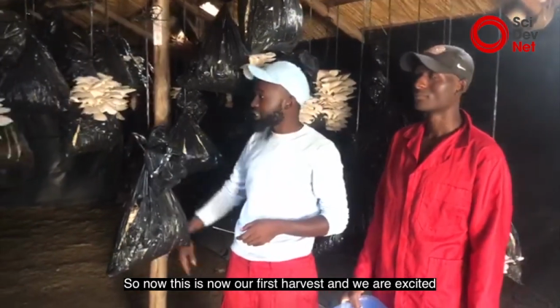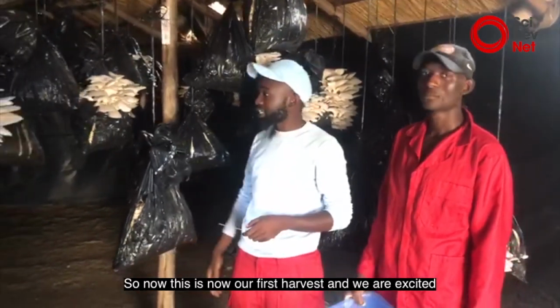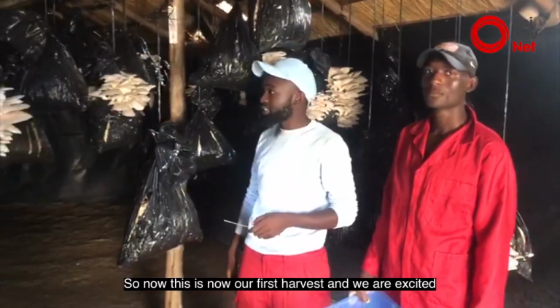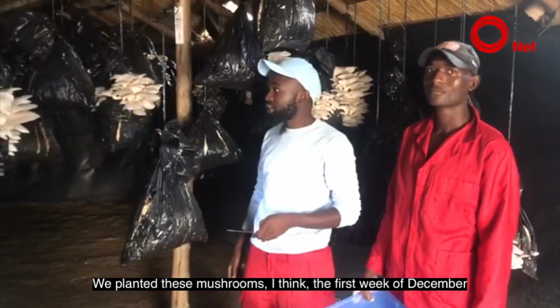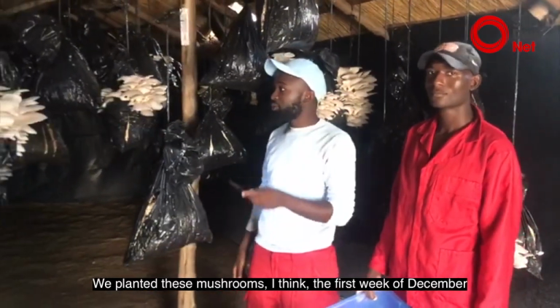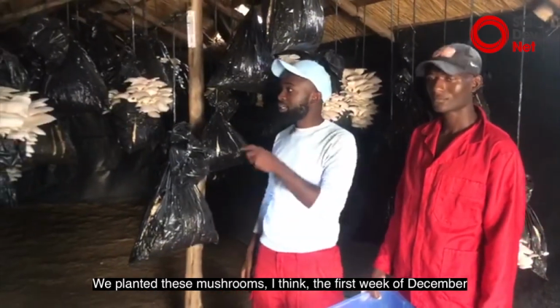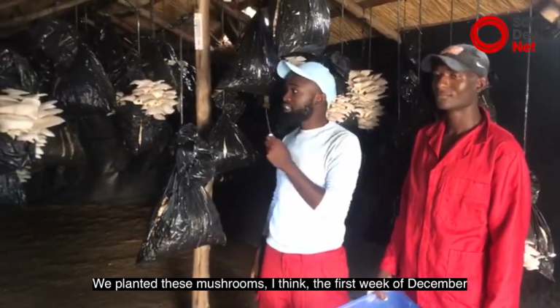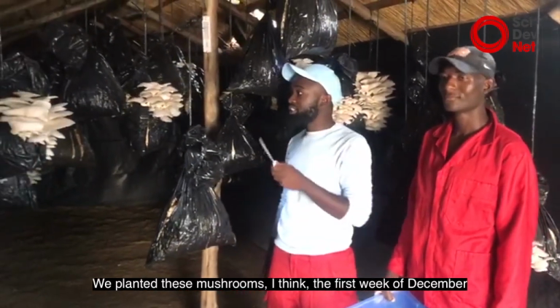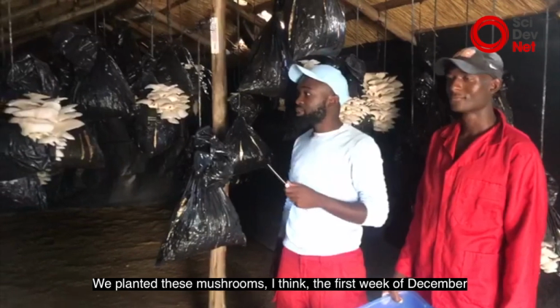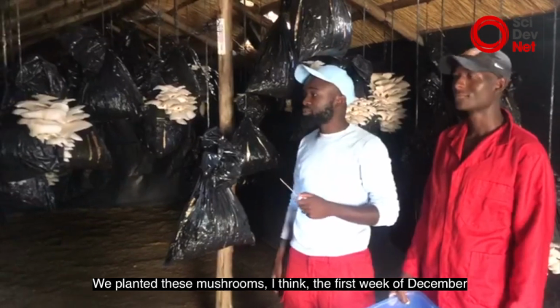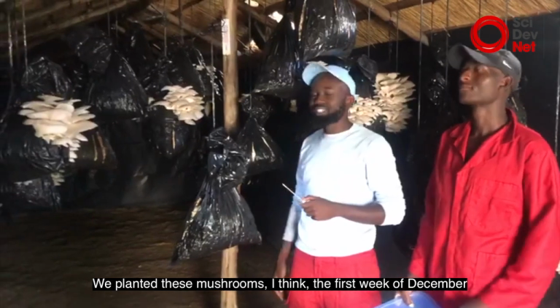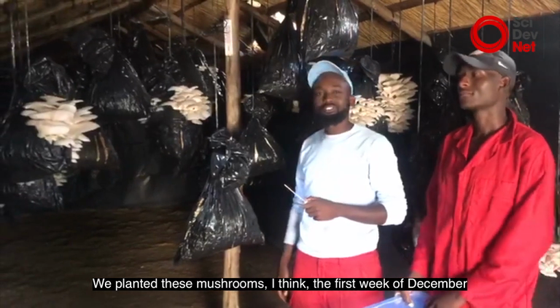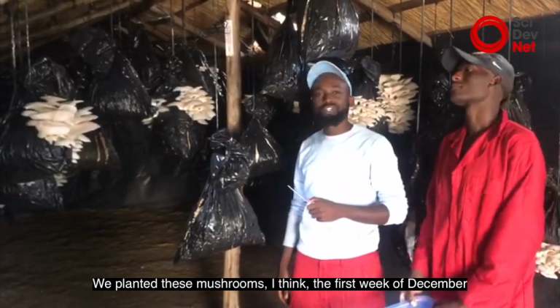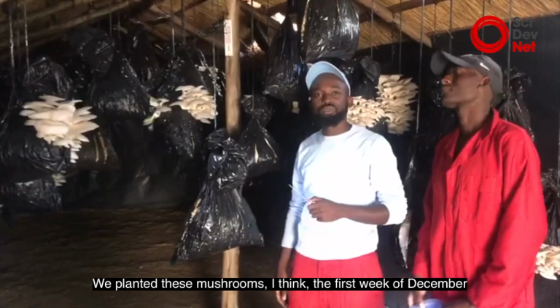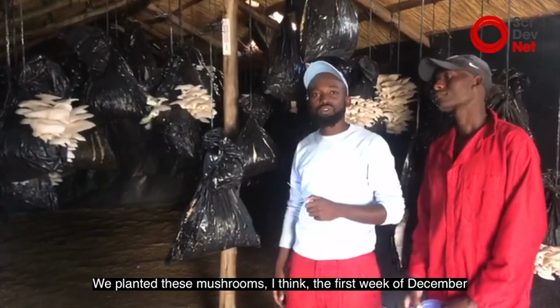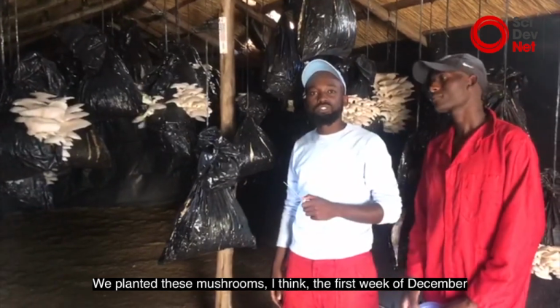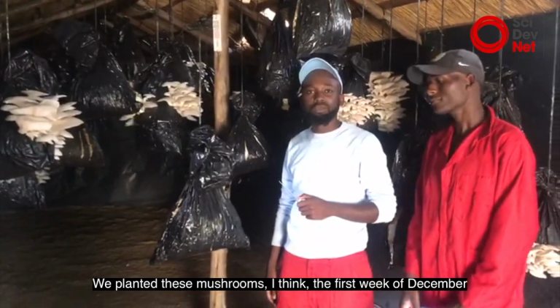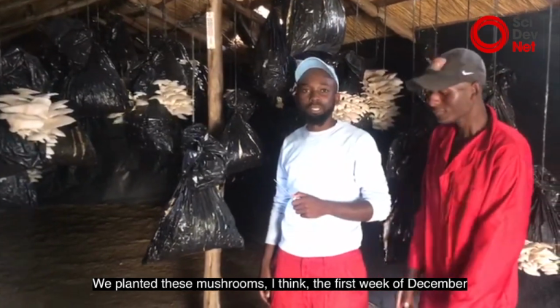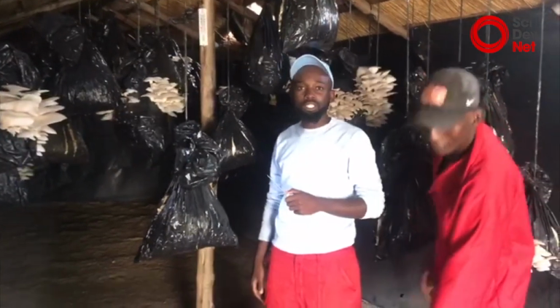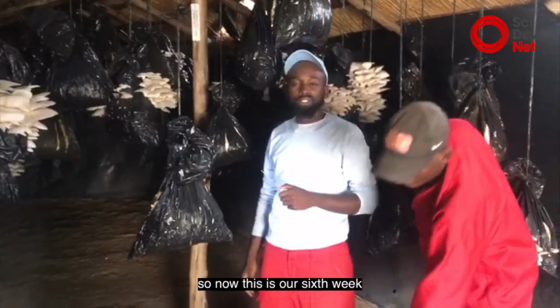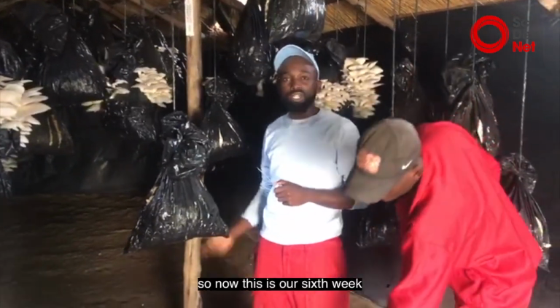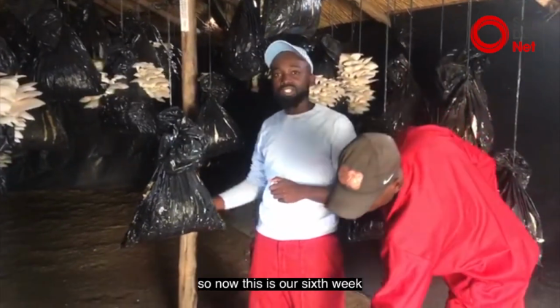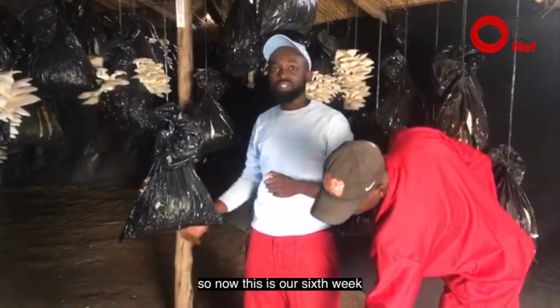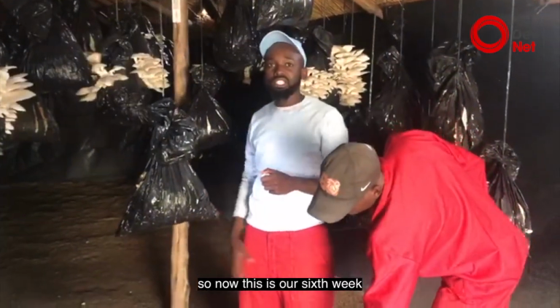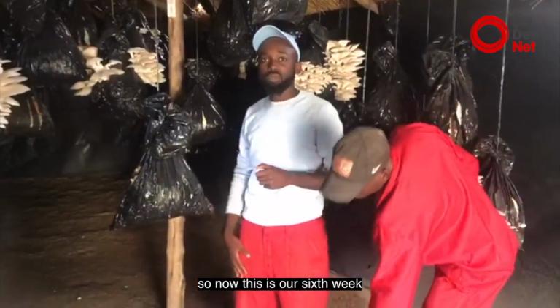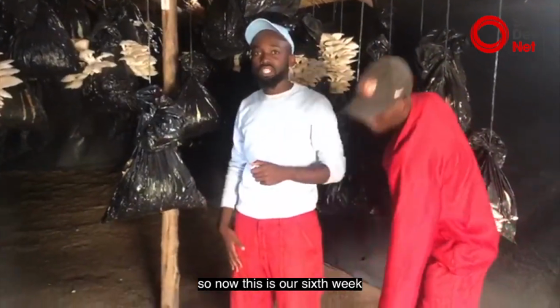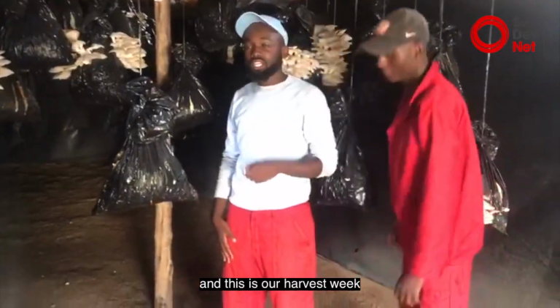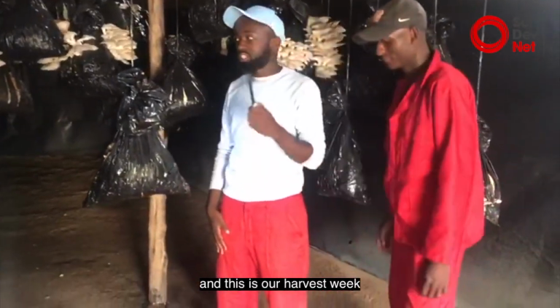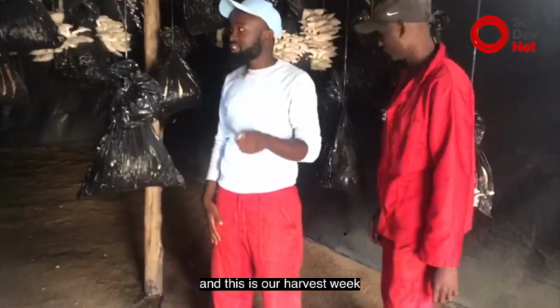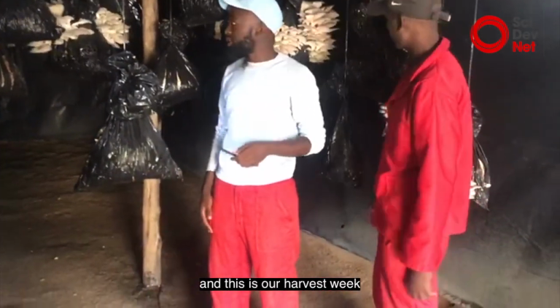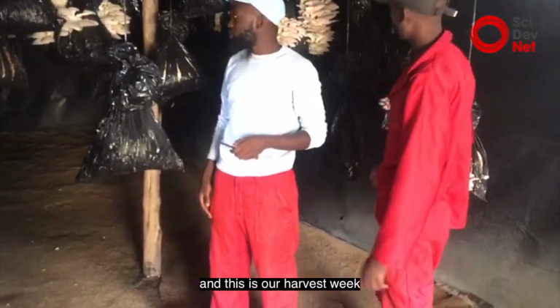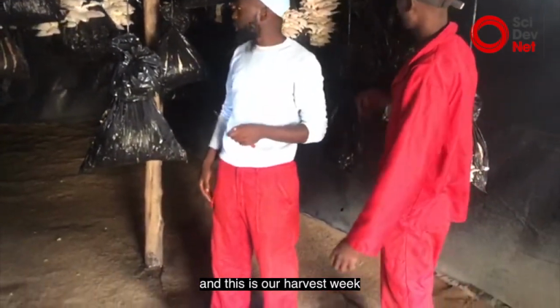We're excited. We planted these mushrooms the first week of December. So now this is our sixth week and this is our harvest week.